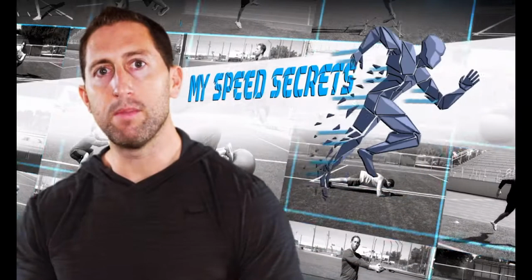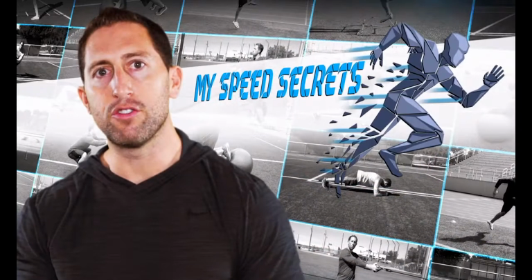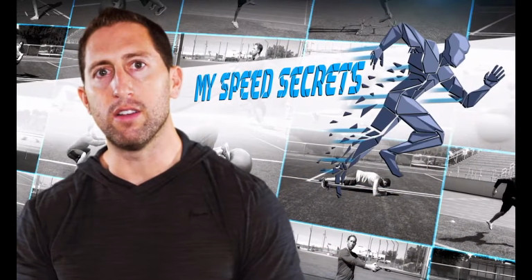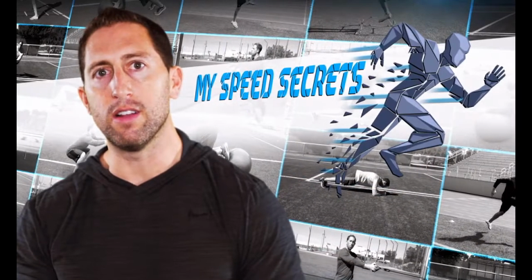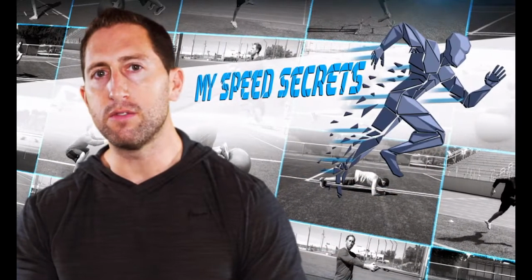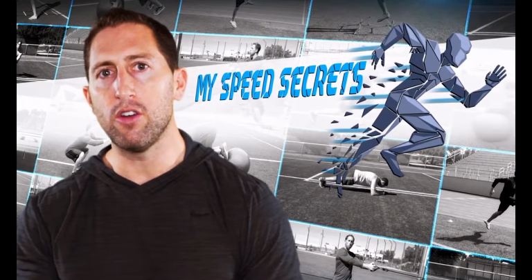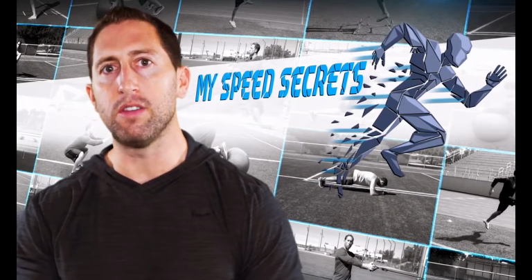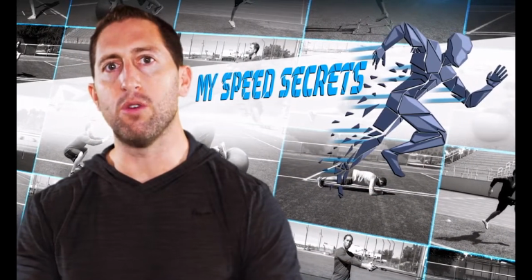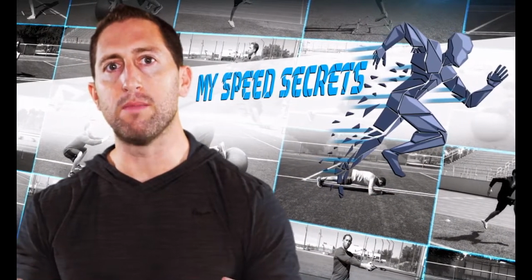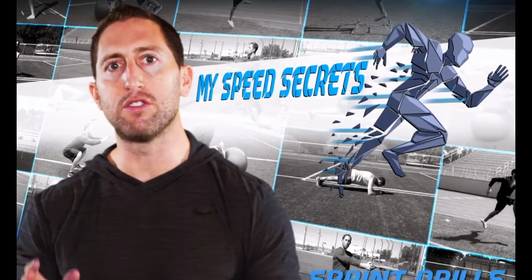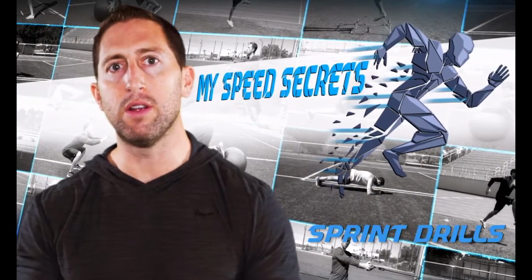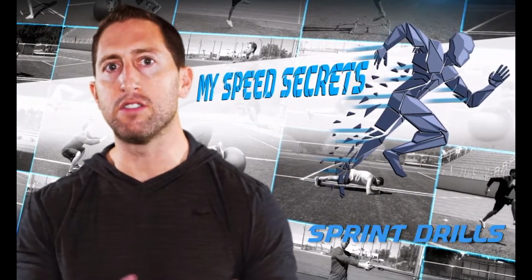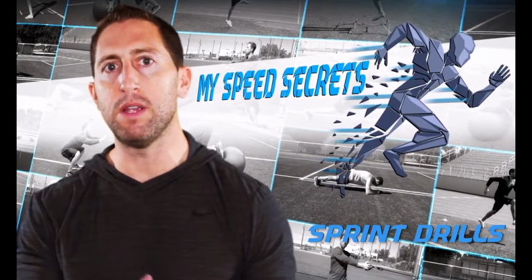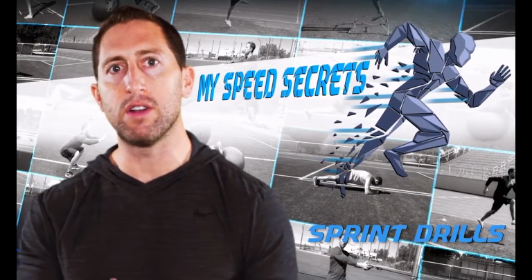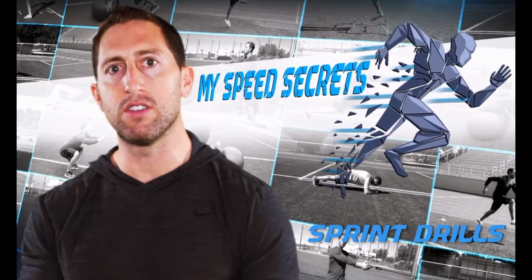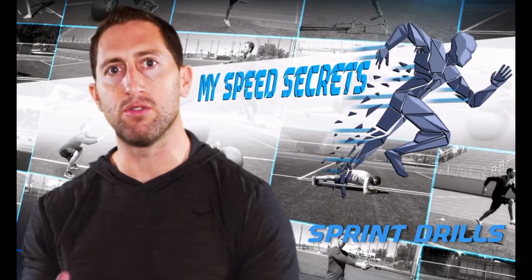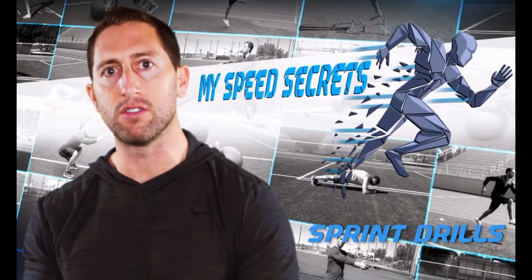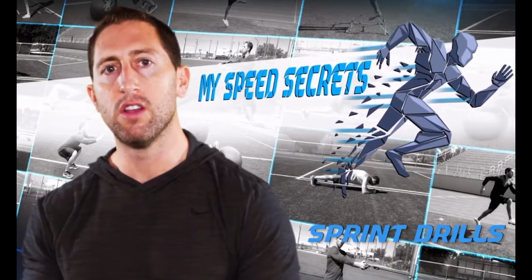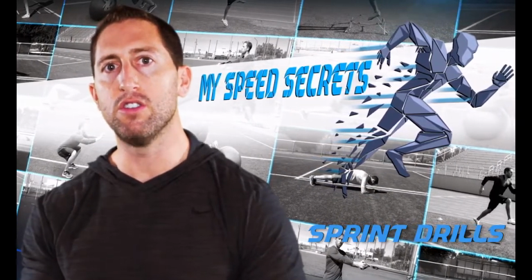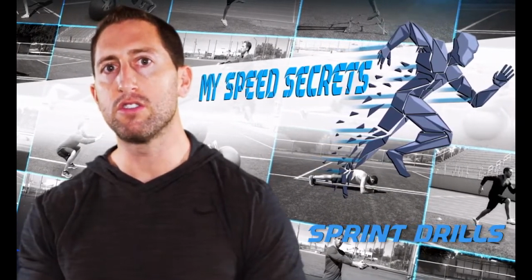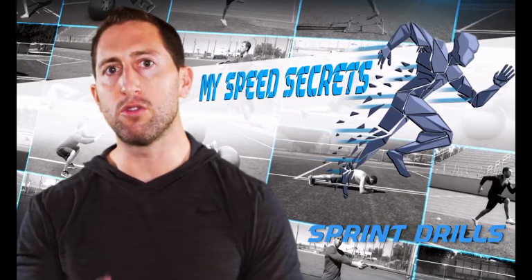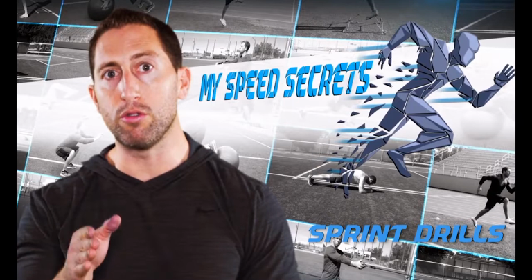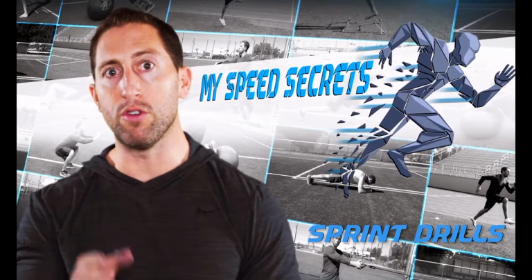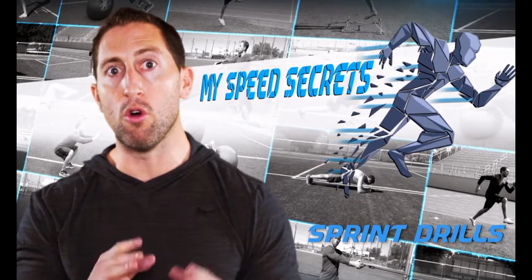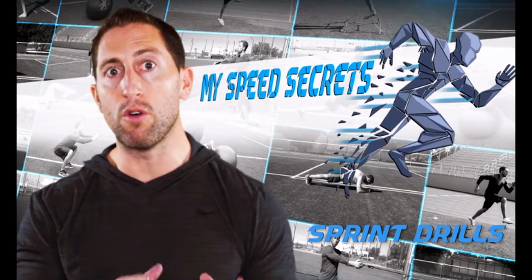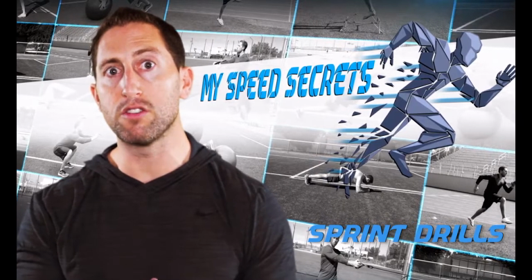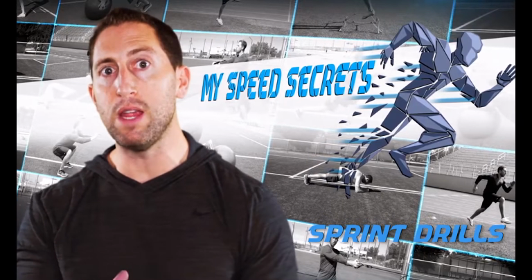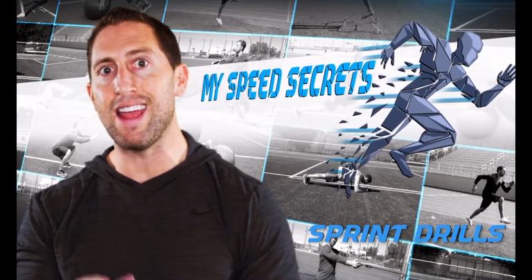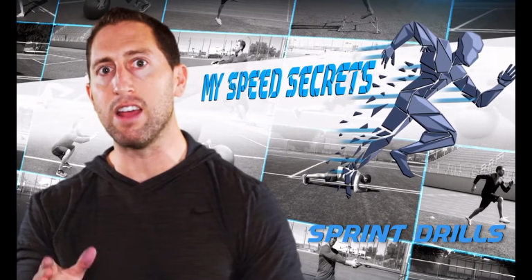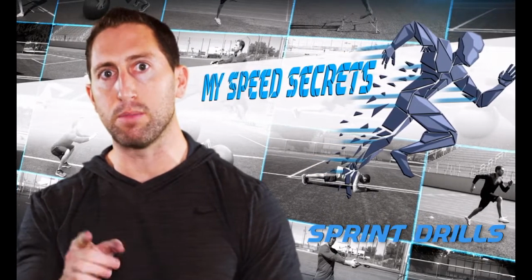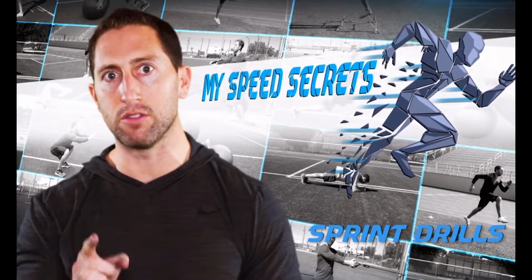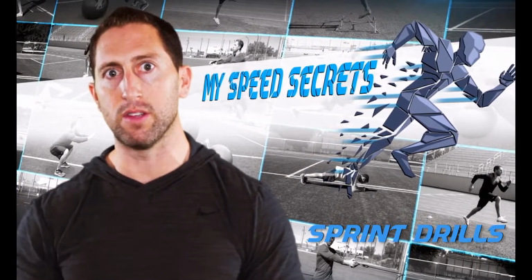I'm Dan Sheldon. In this video, I'm going to teach you all of my sprint and speed transition drills so you can start to improve your overall speed and explosiveness.